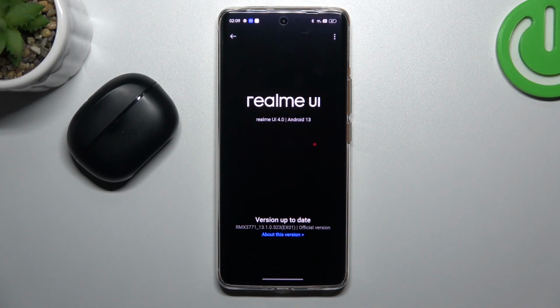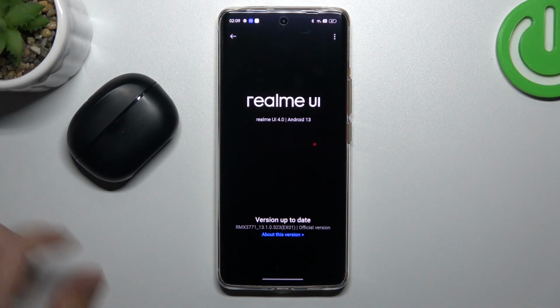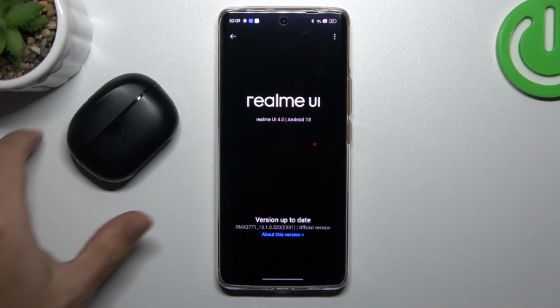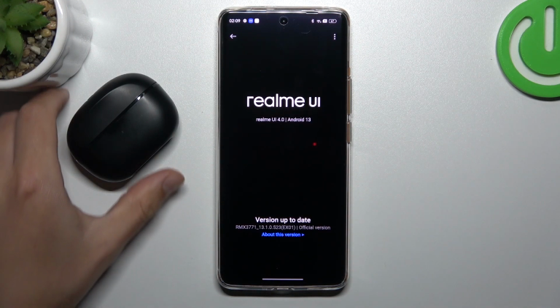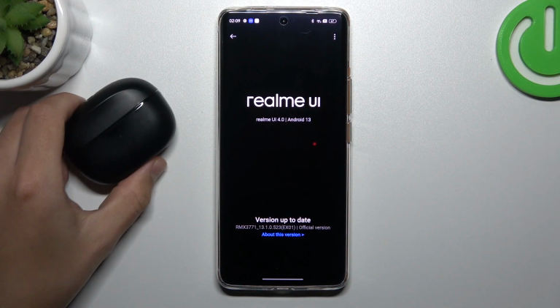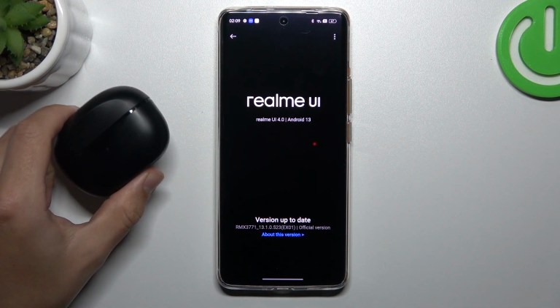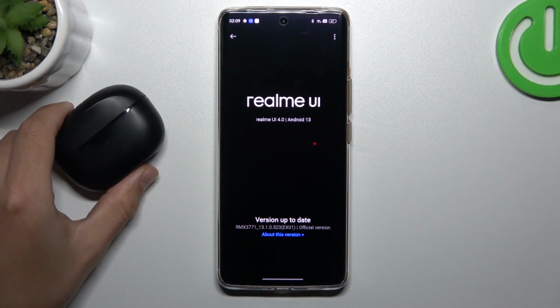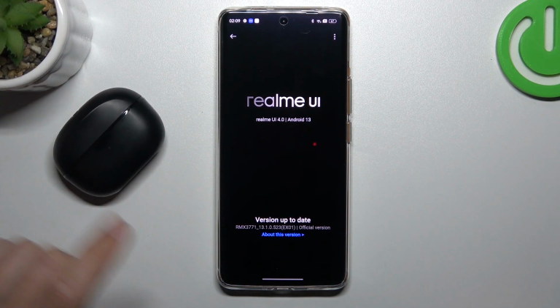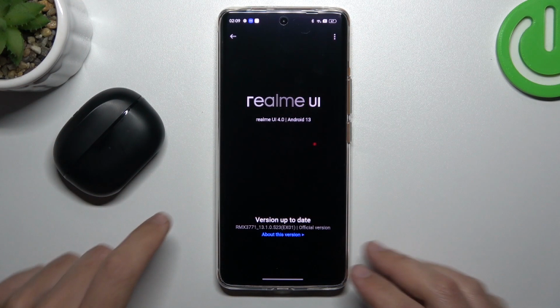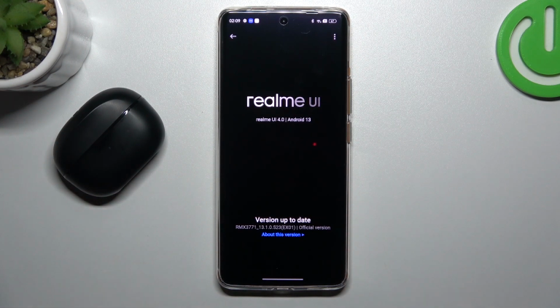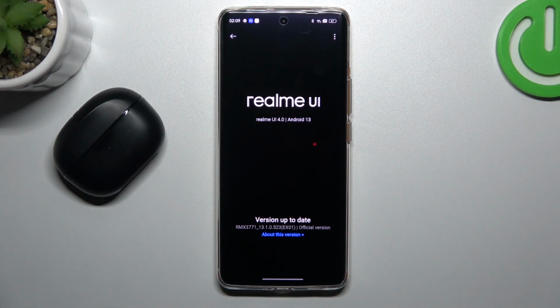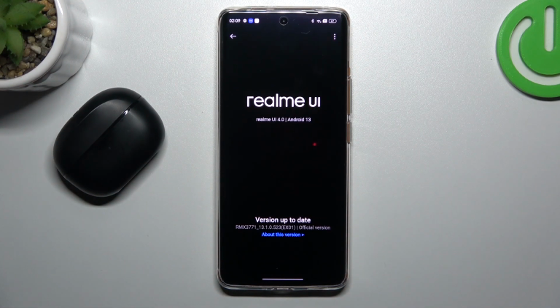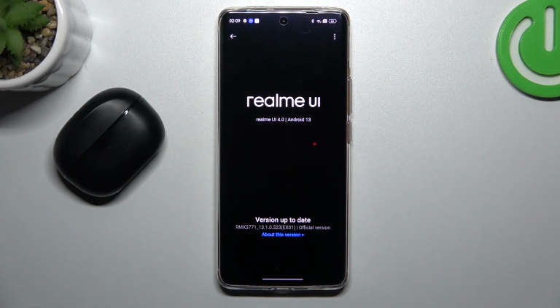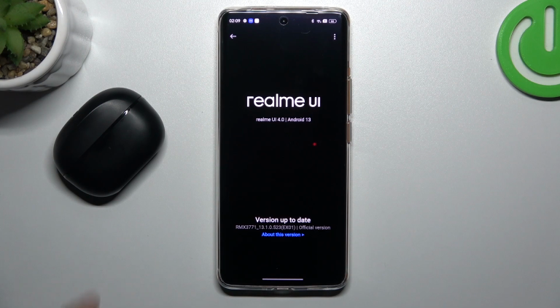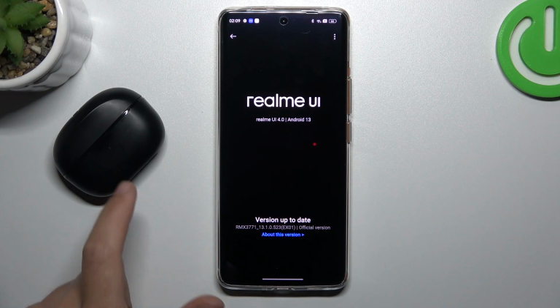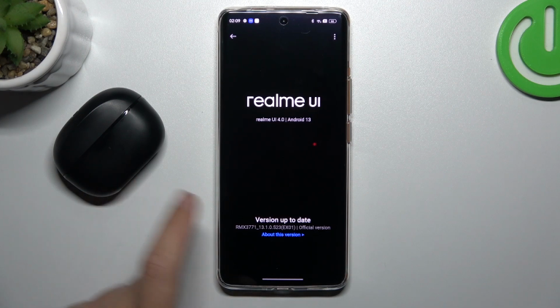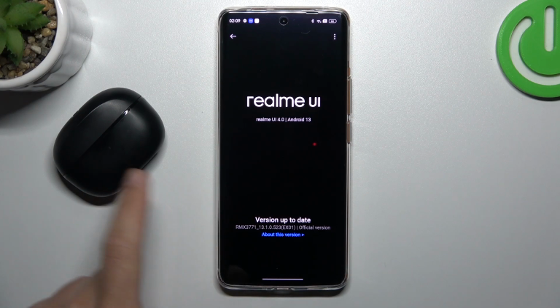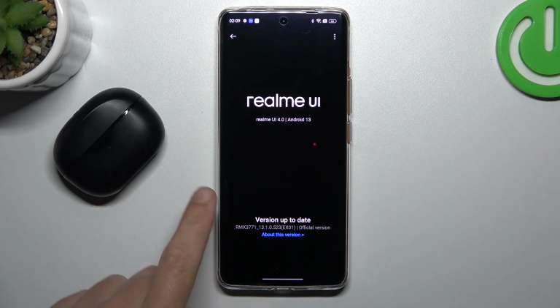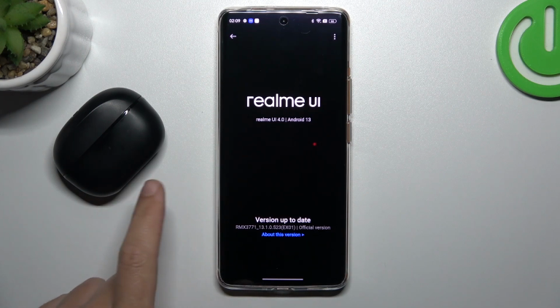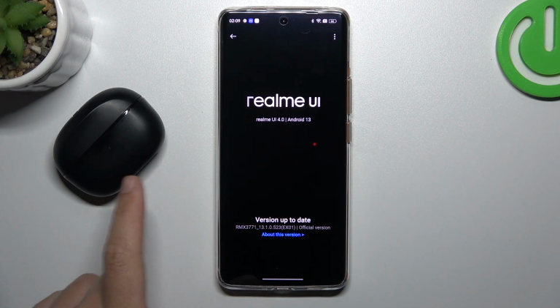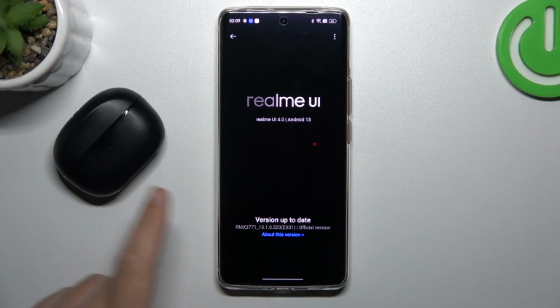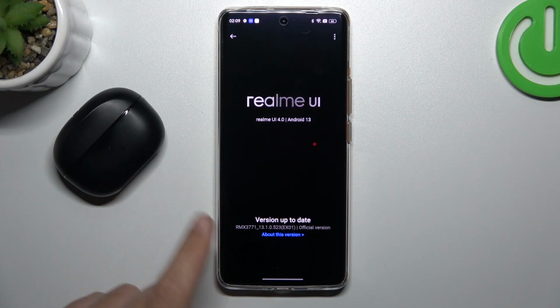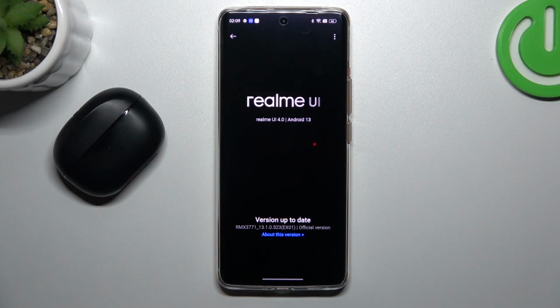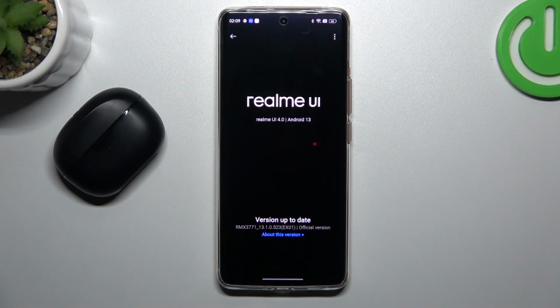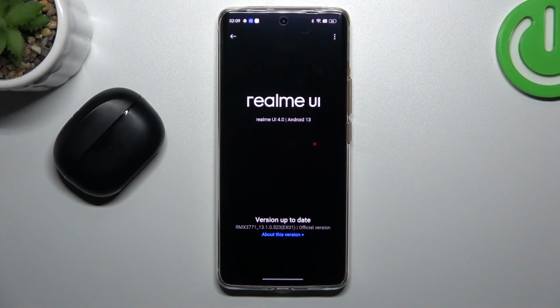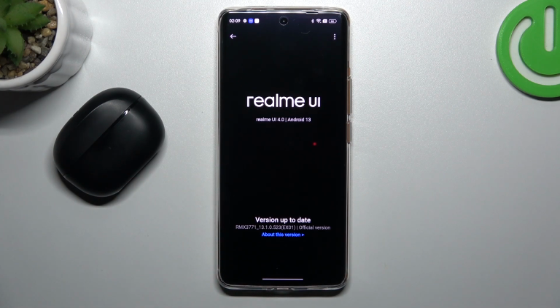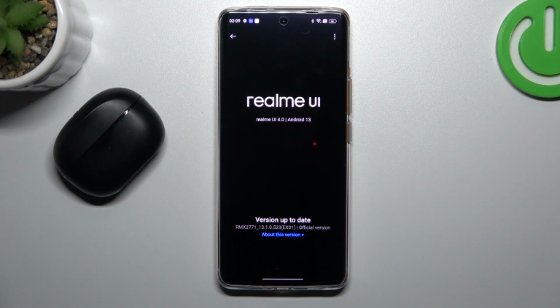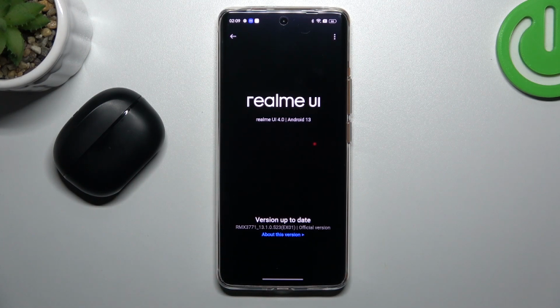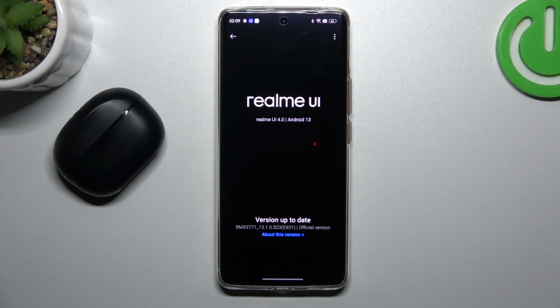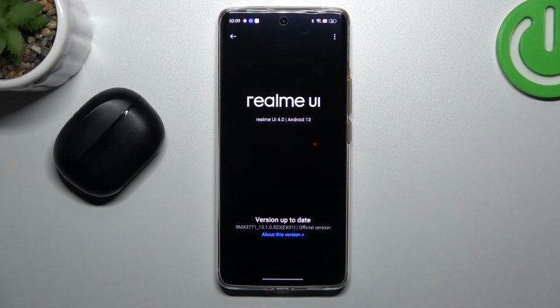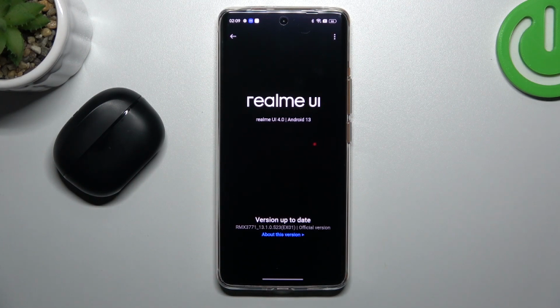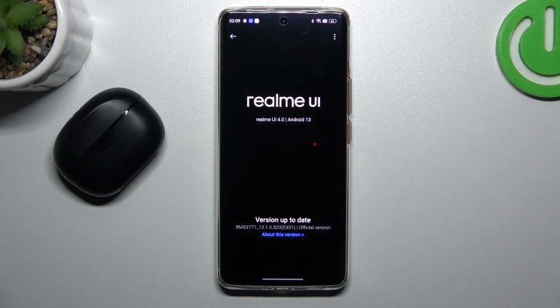And the last recommendation from me: check your Bluetooth accessory on another Bluetooth device to find out which one is visible and which one is causing the problem. That's it. Thanks for watching.